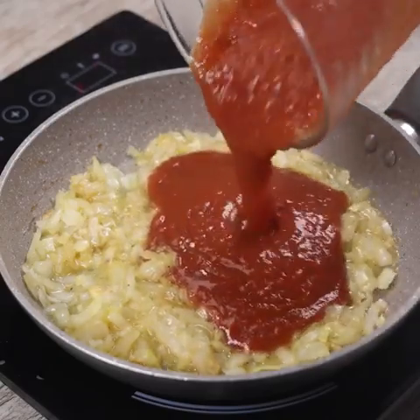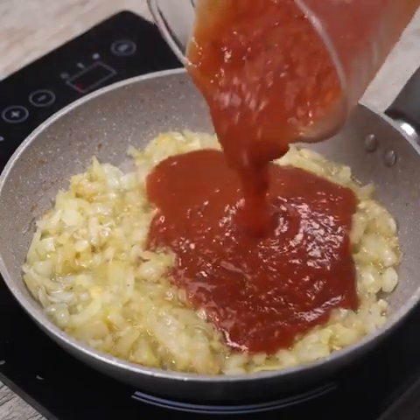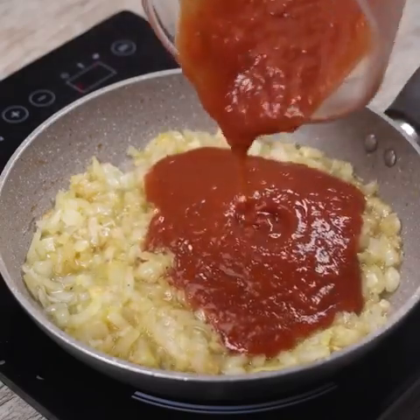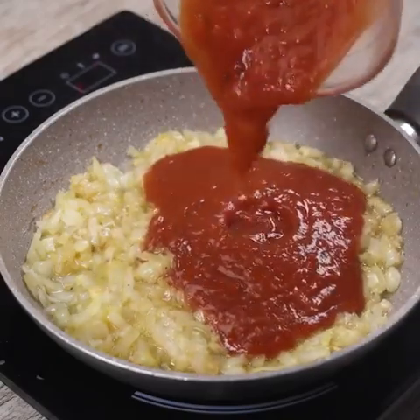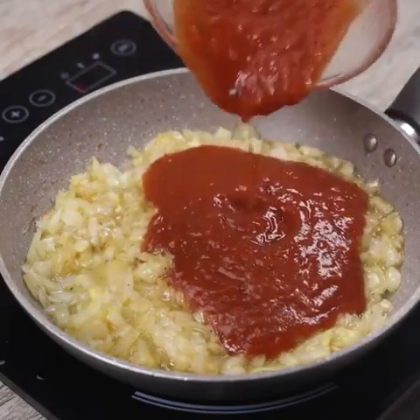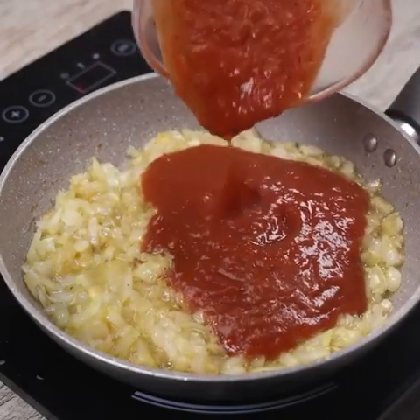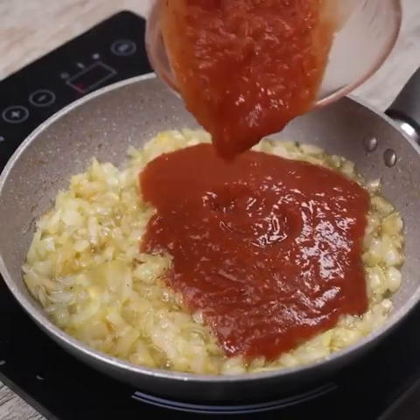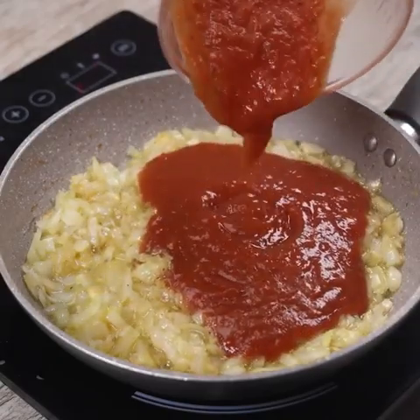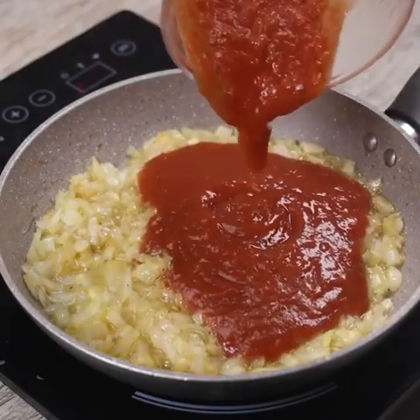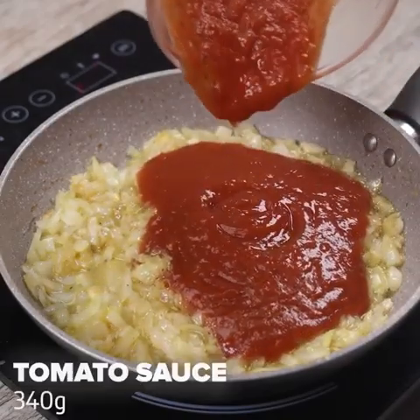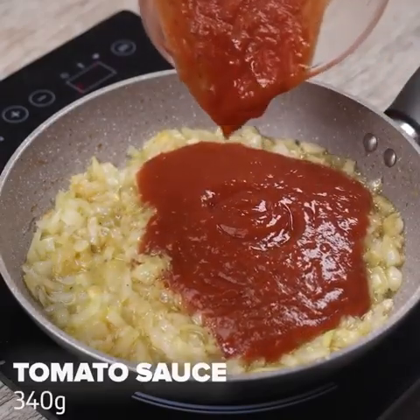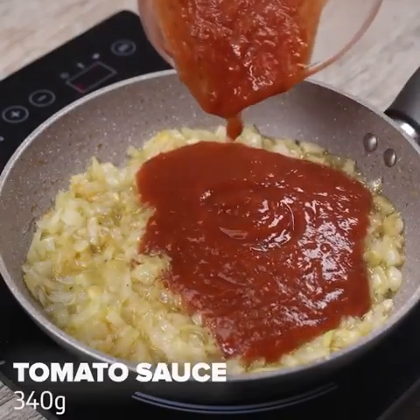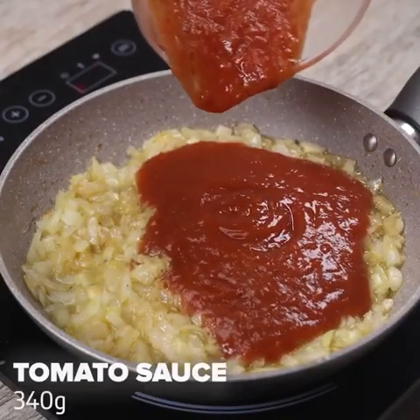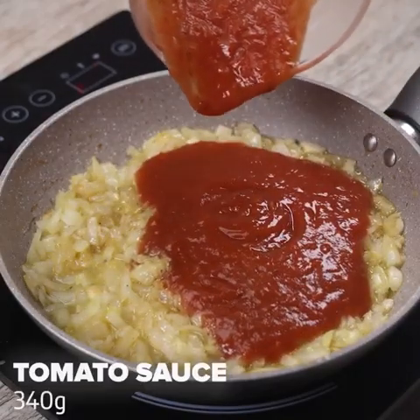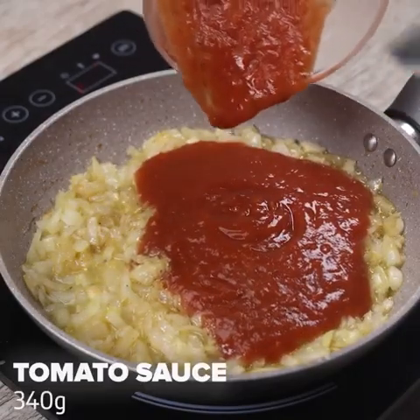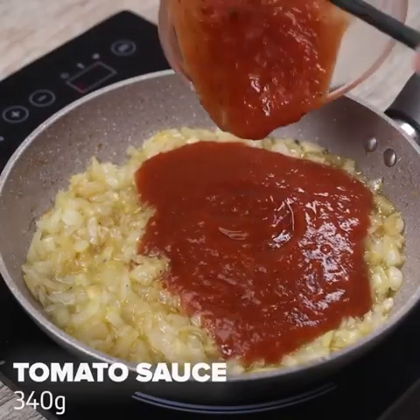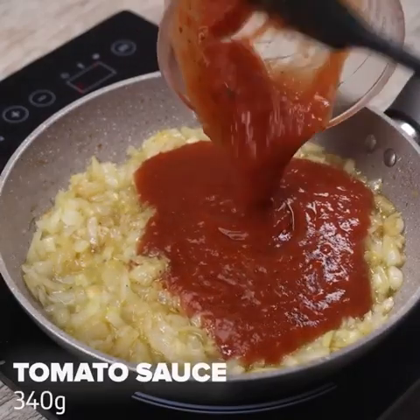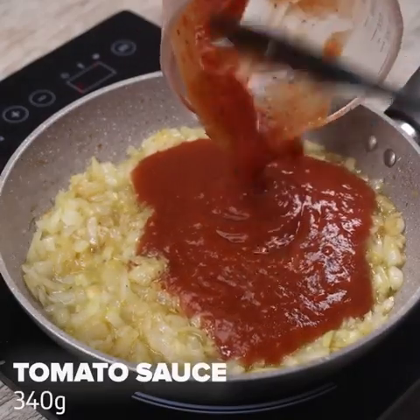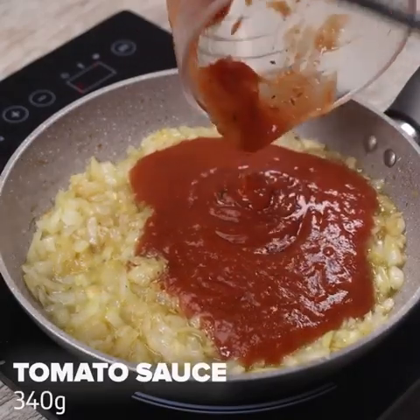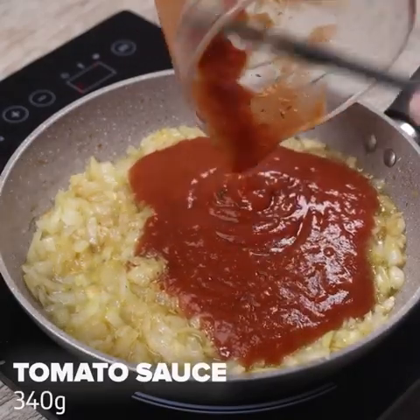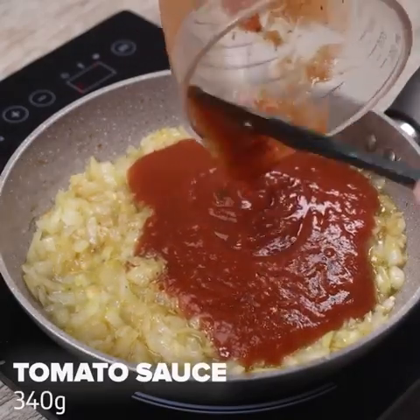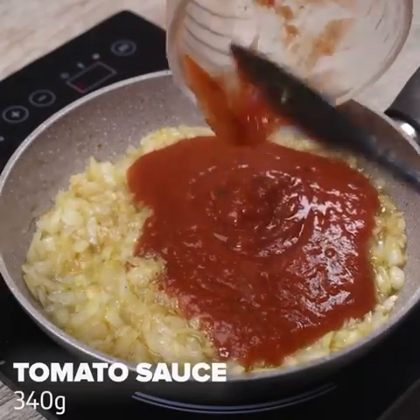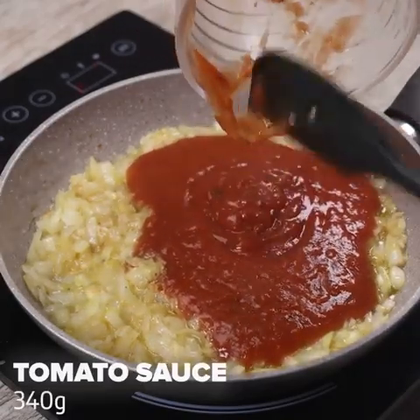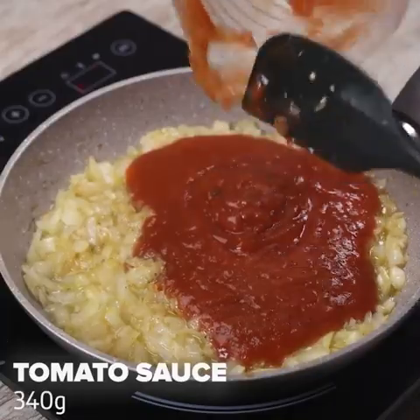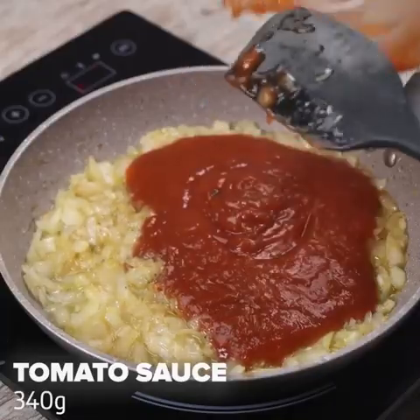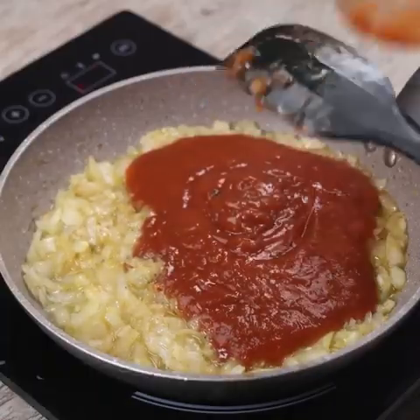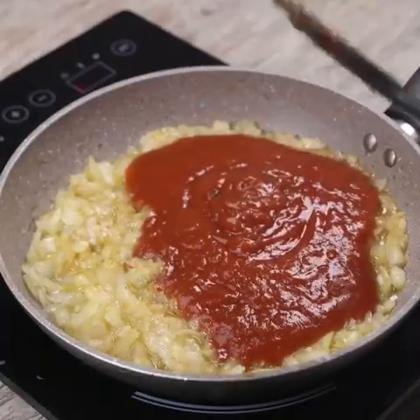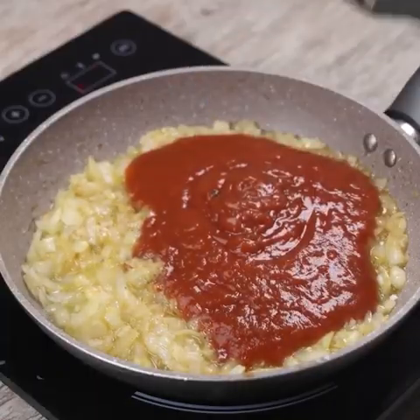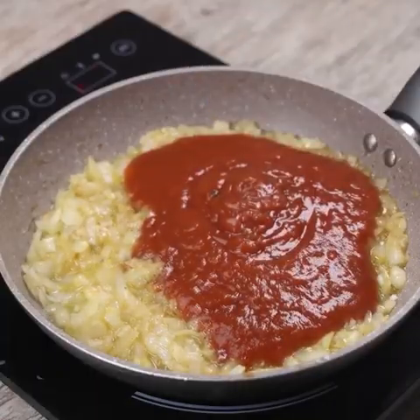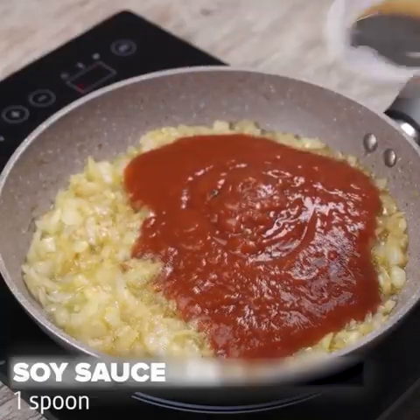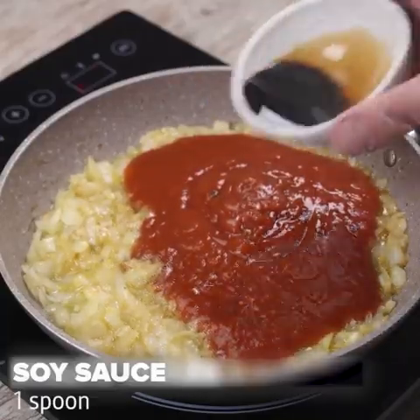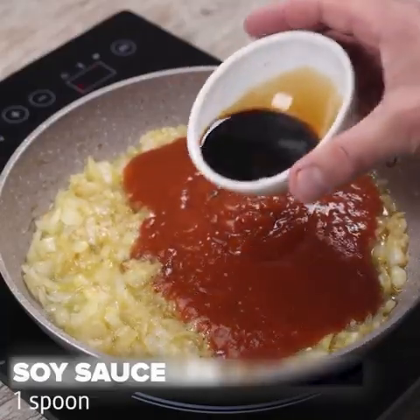I will add 340 milliliters of tomato sauce, then one tablespoon of soy sauce, and mix well.